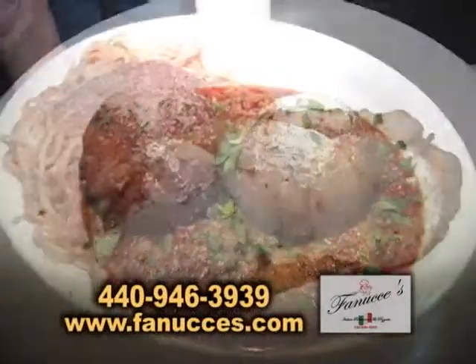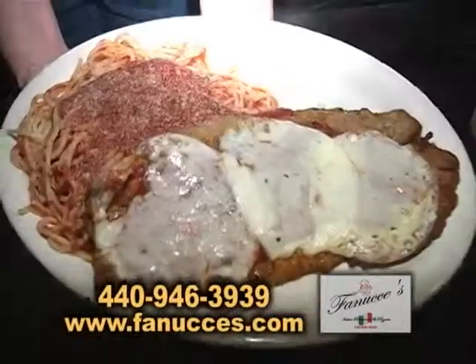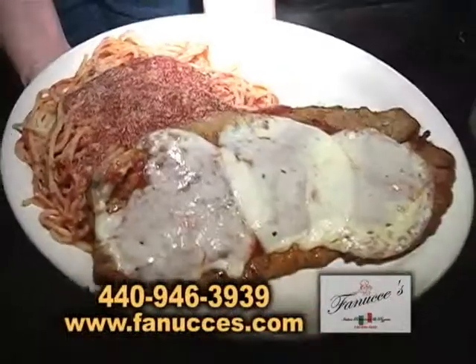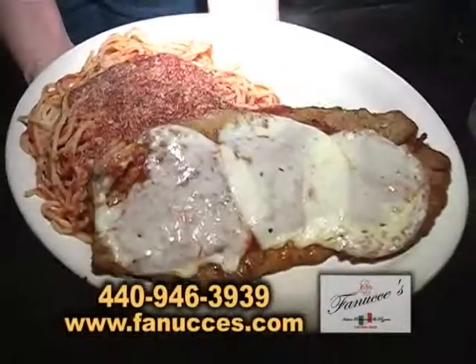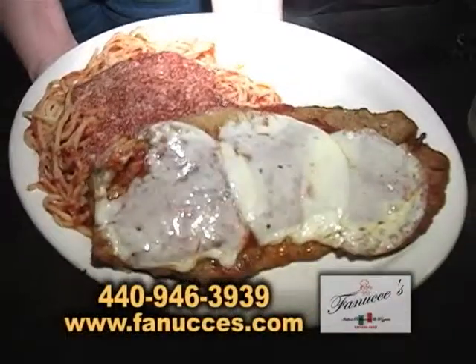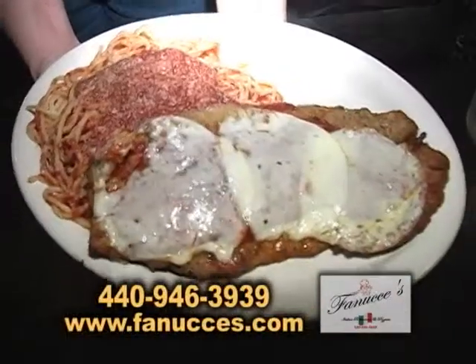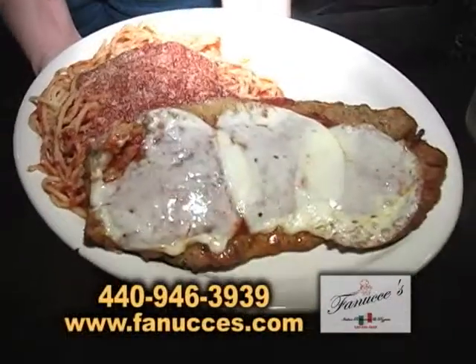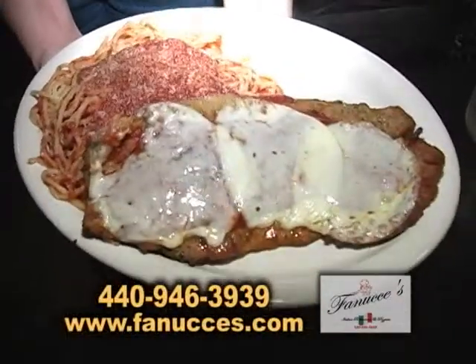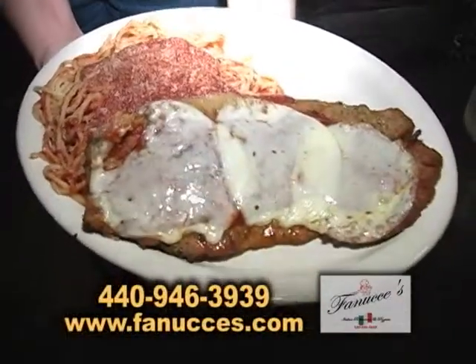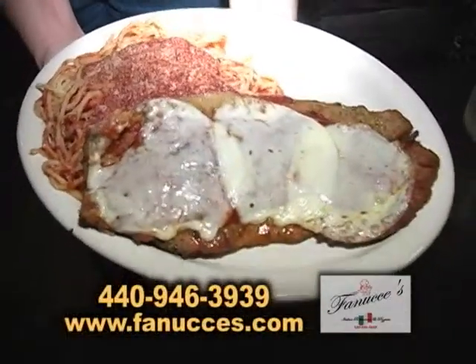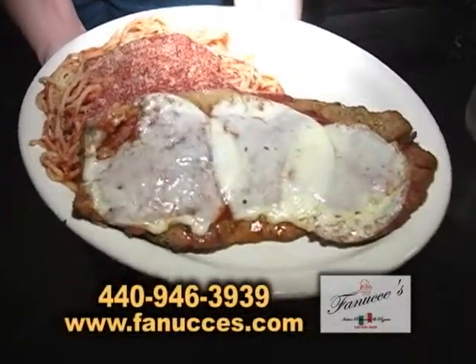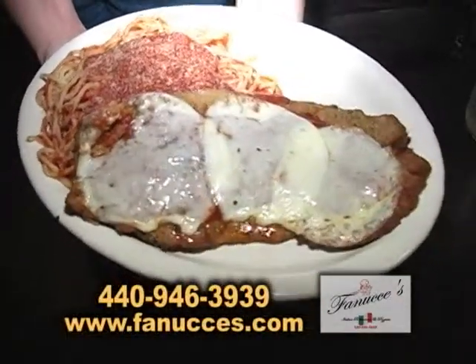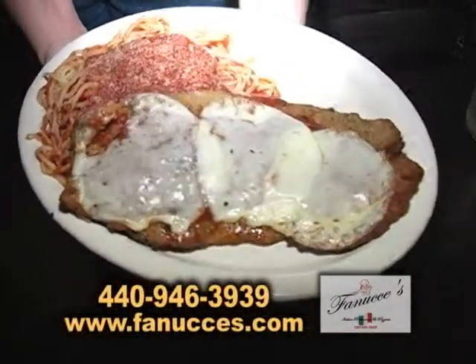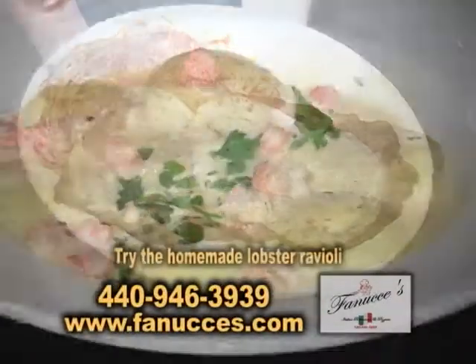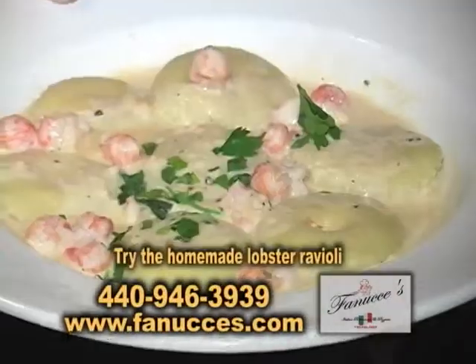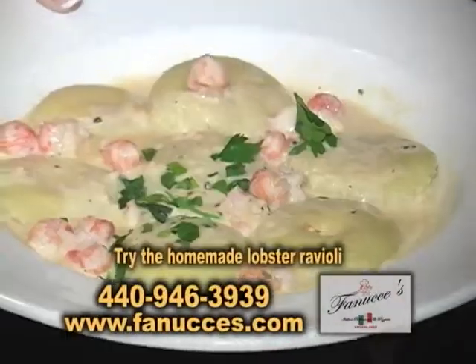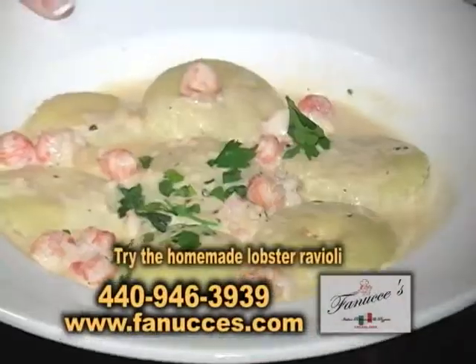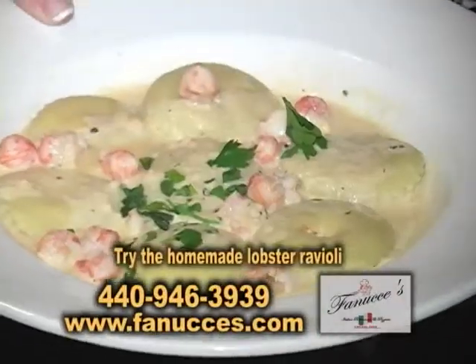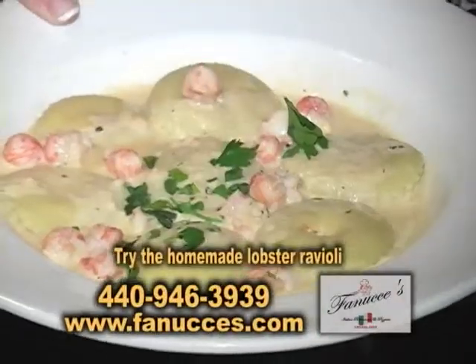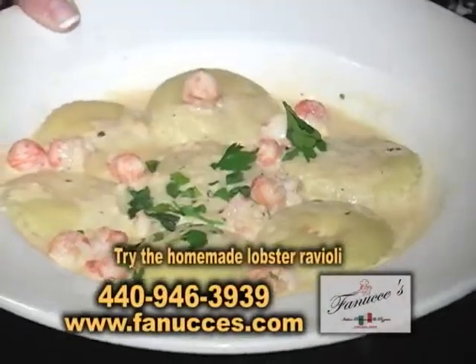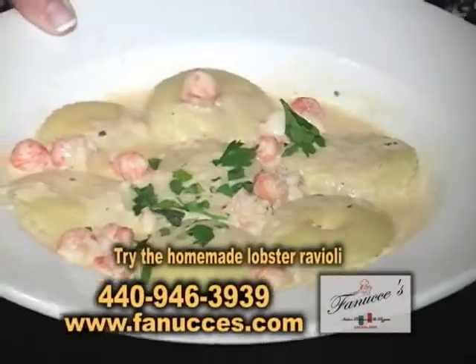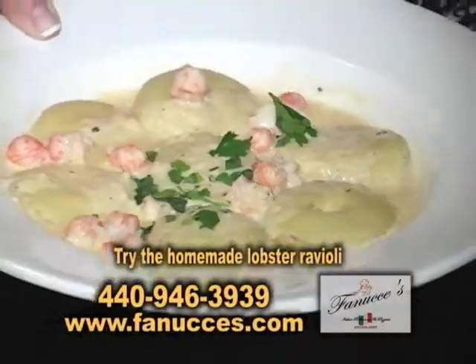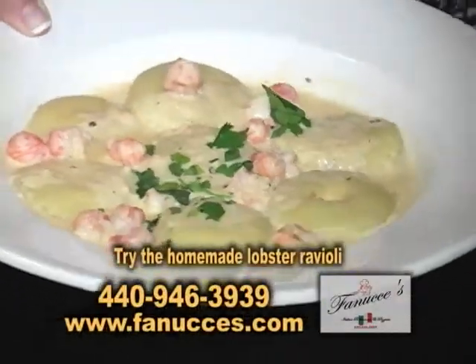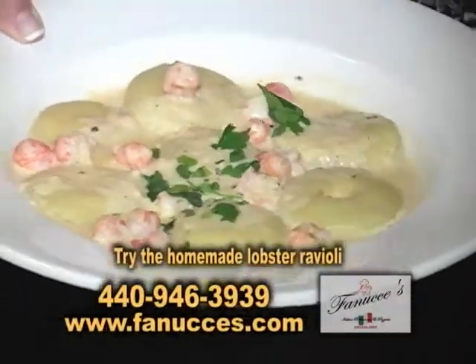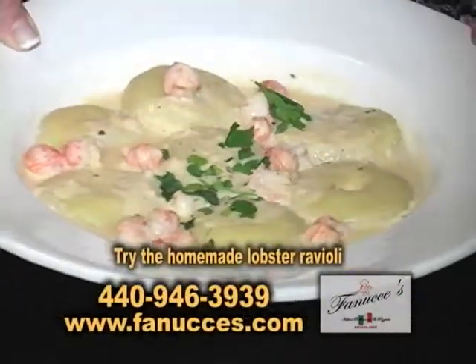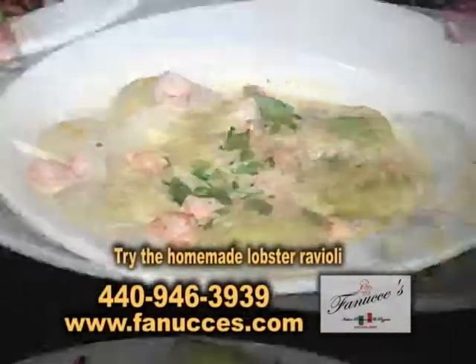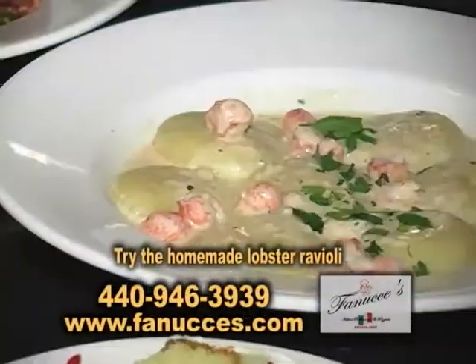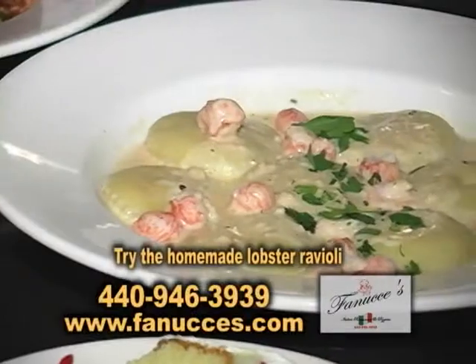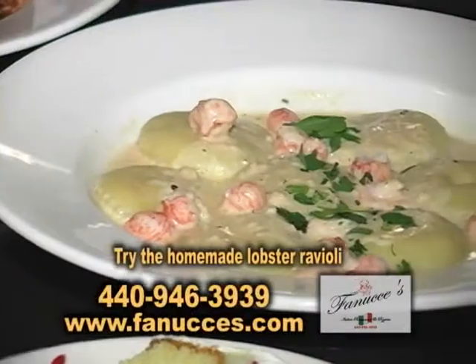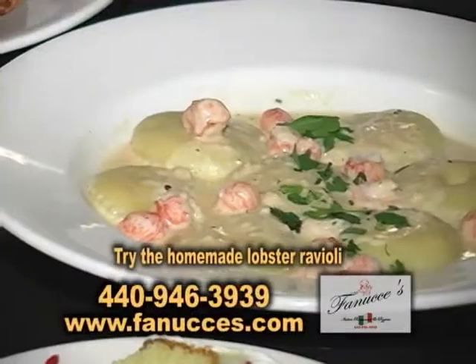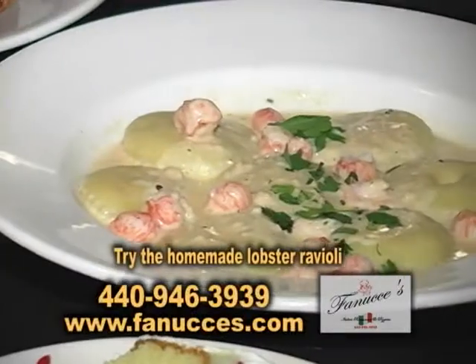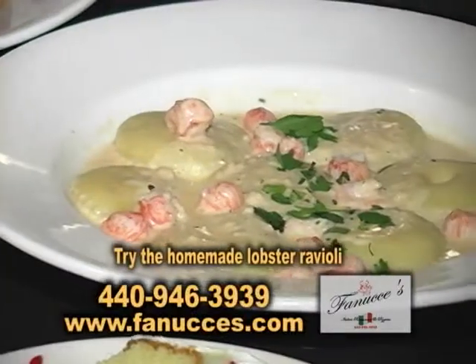This is our veal parmesan. Over here we have homemade lobster ravioli topped with lagostinos.